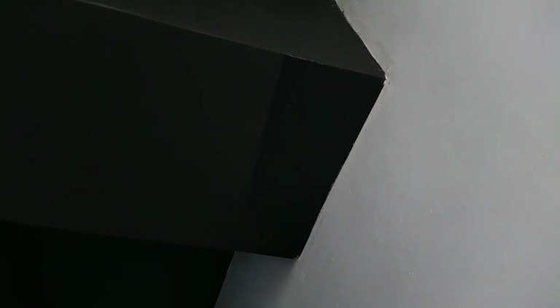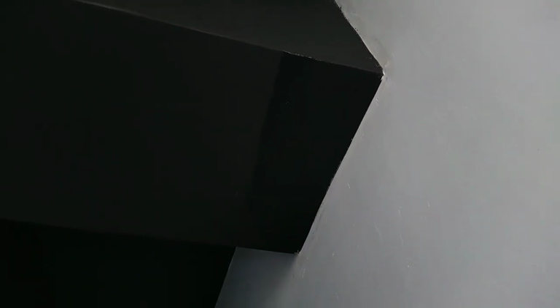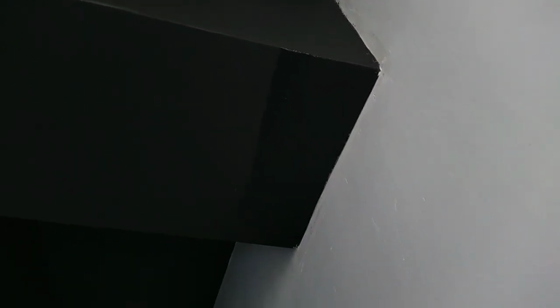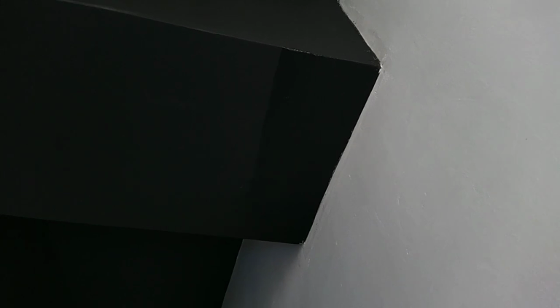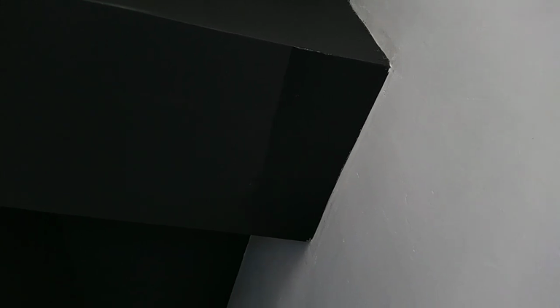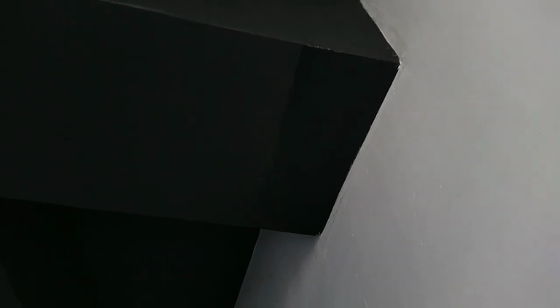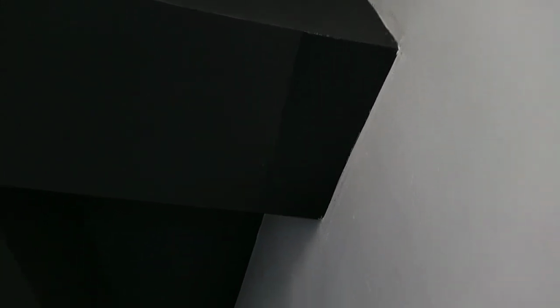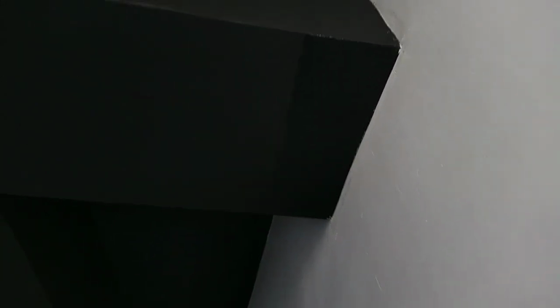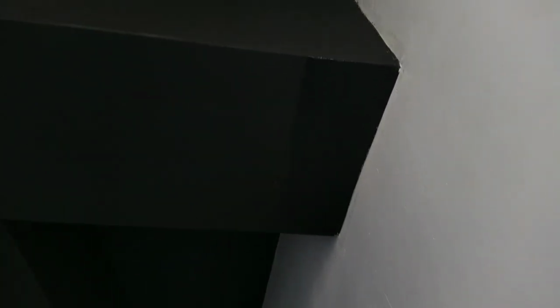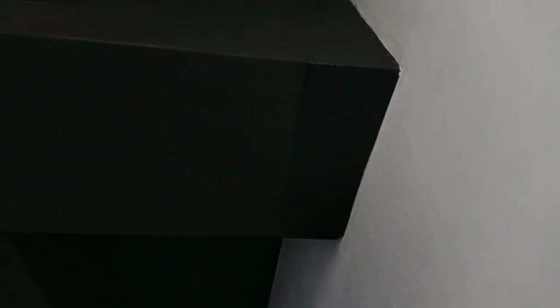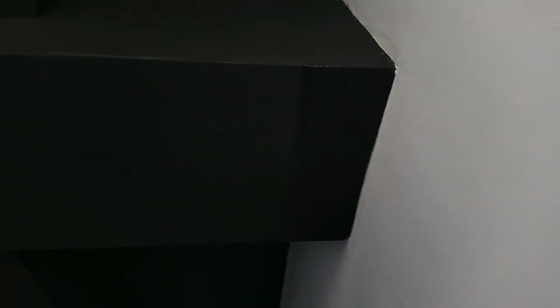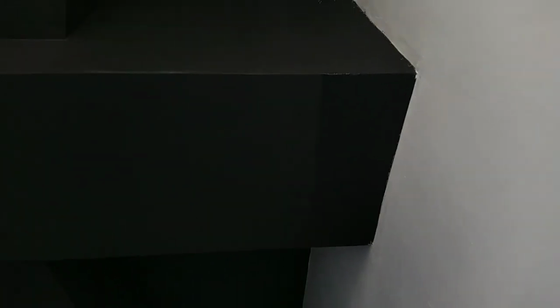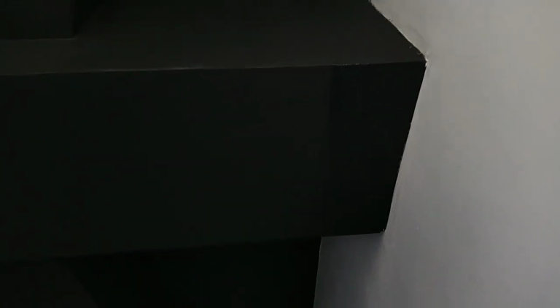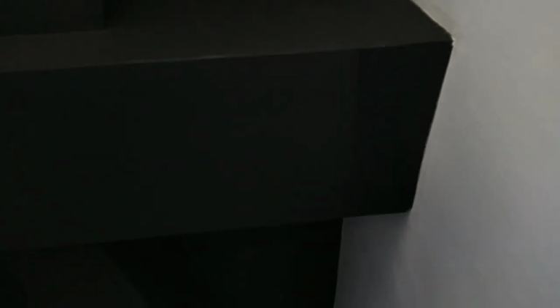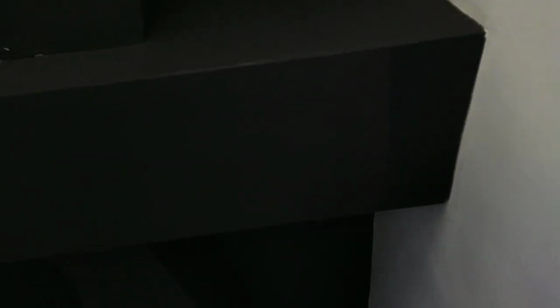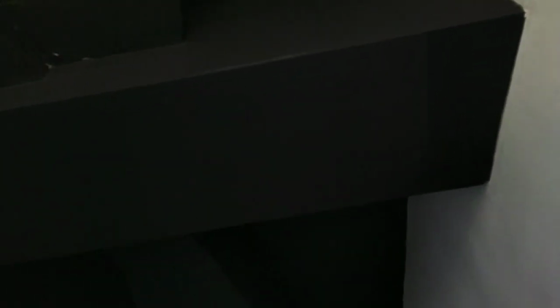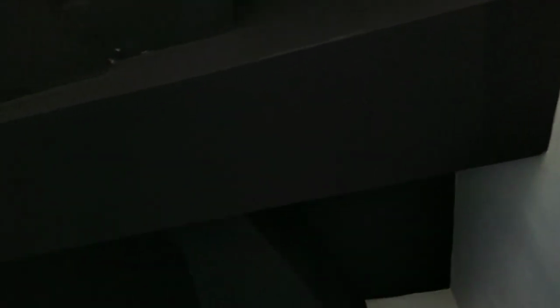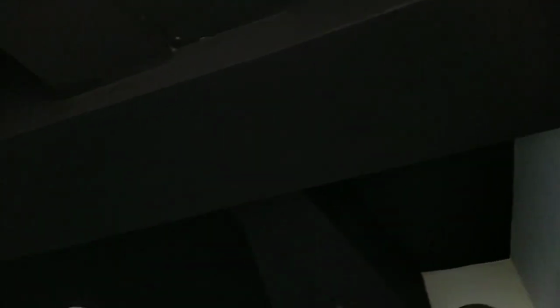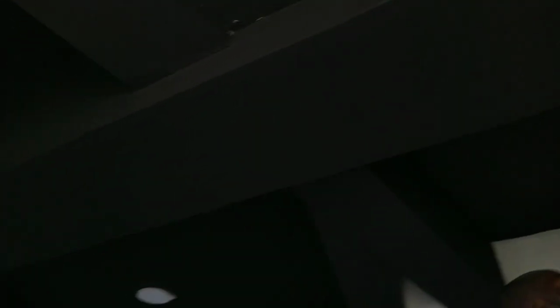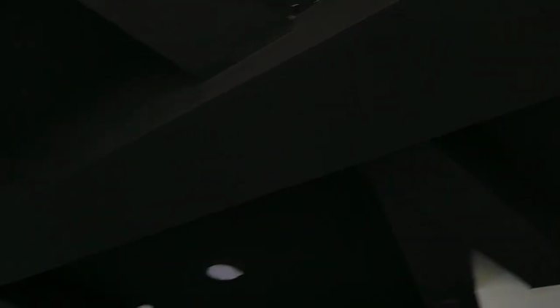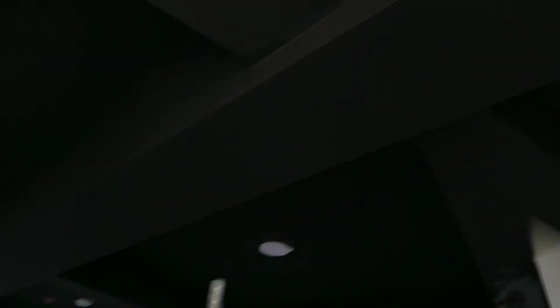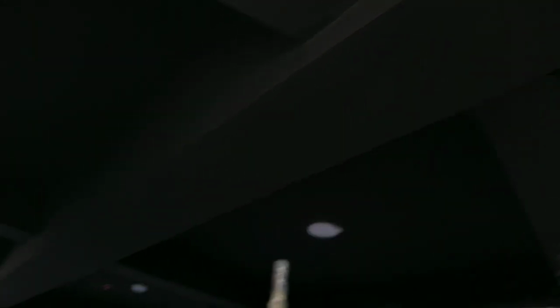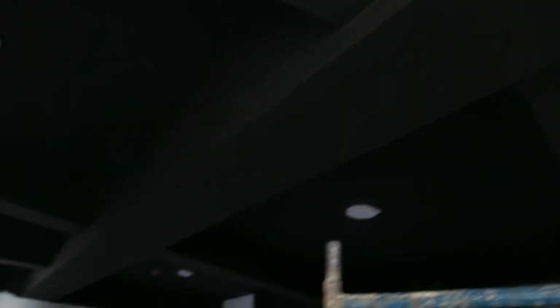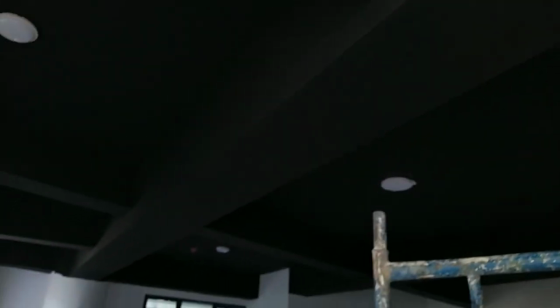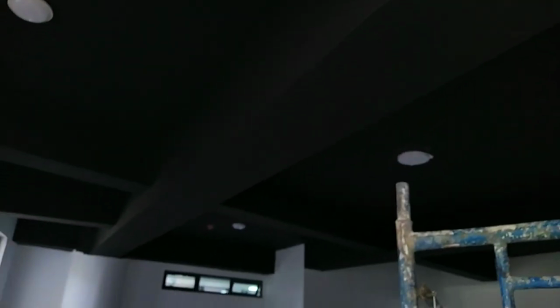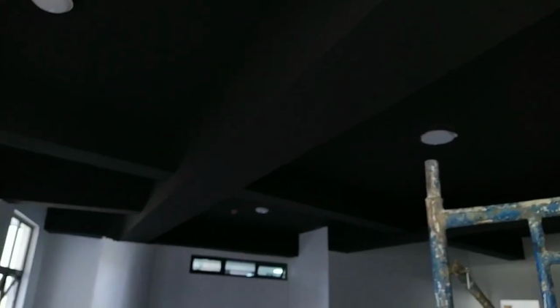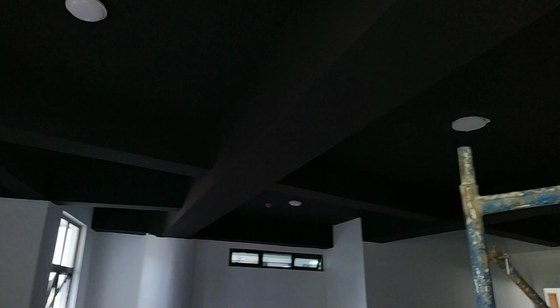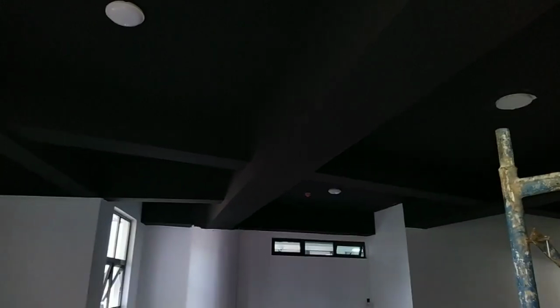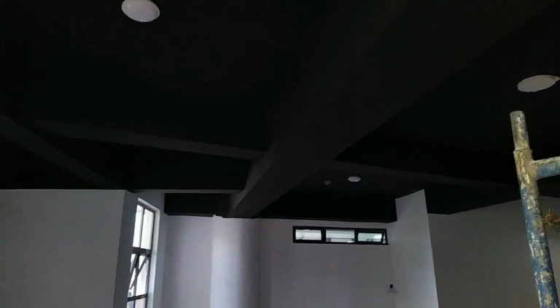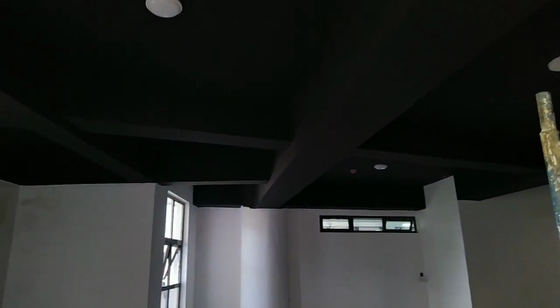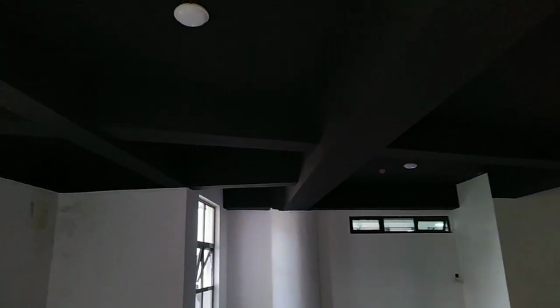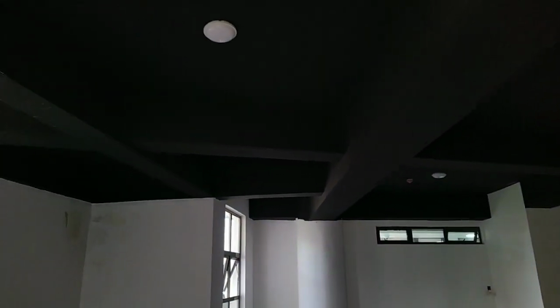Wow! See, it's amazing, guys. The work is quite neatly done, as you can see.